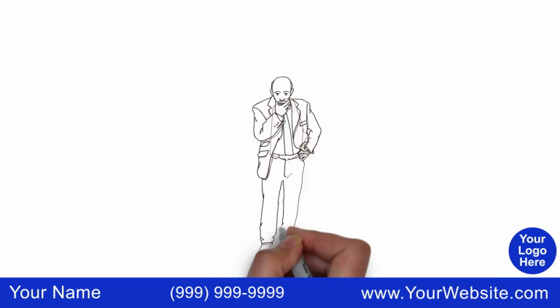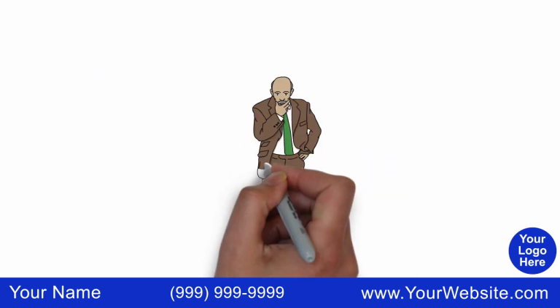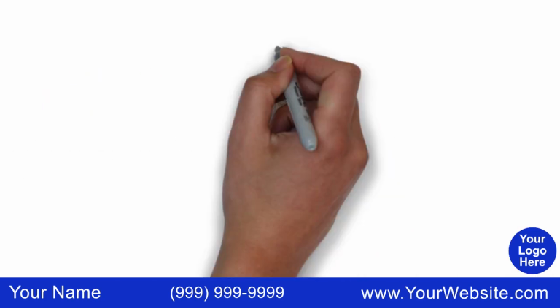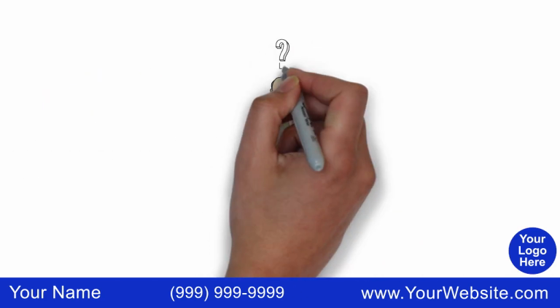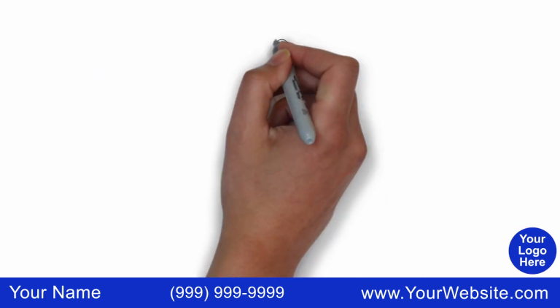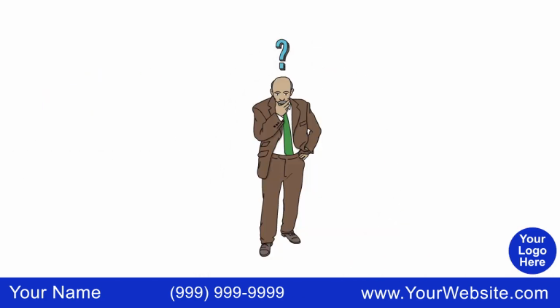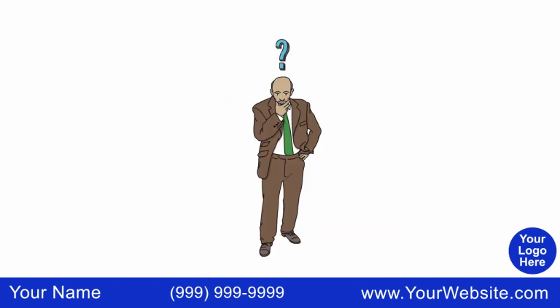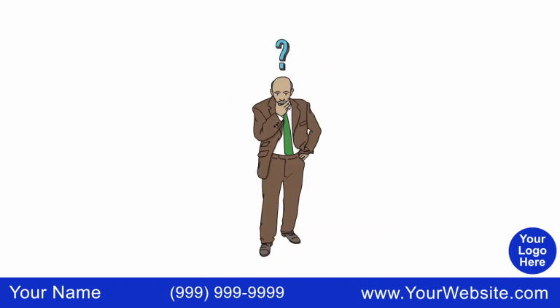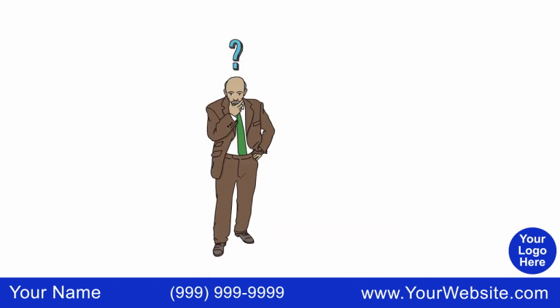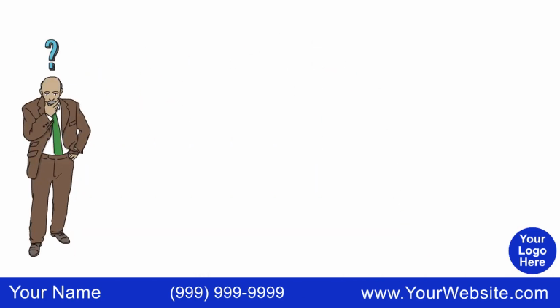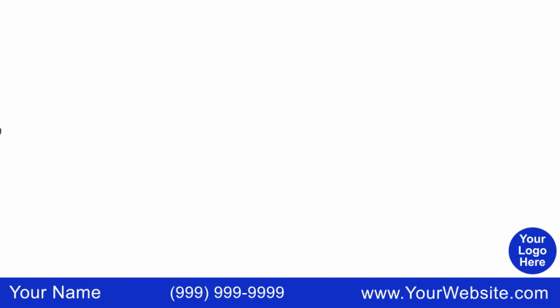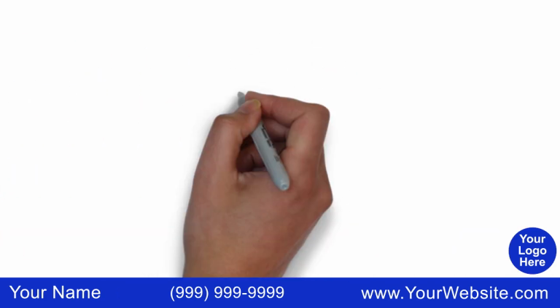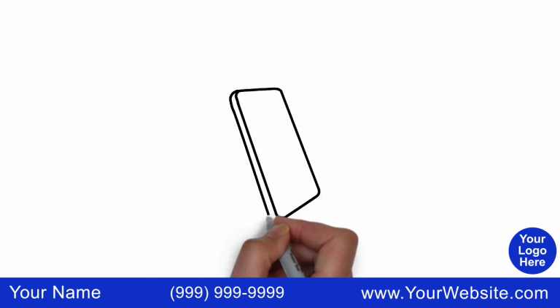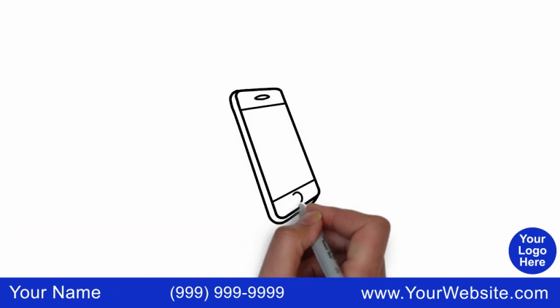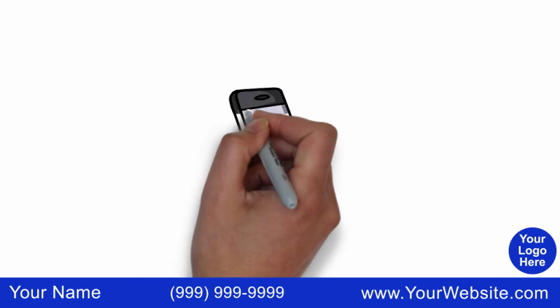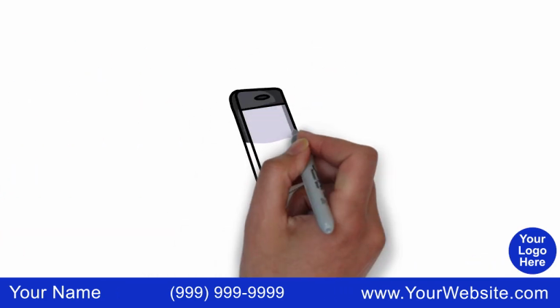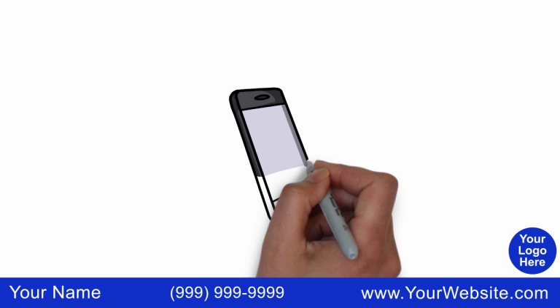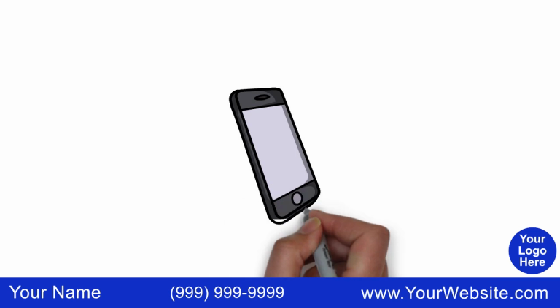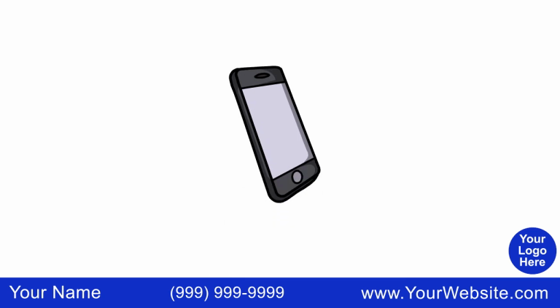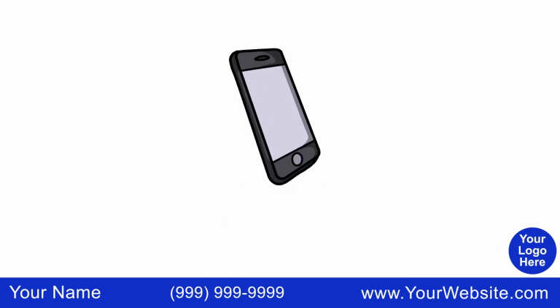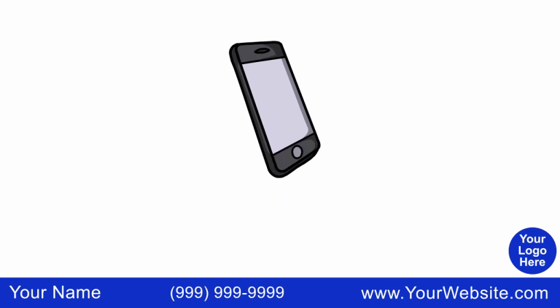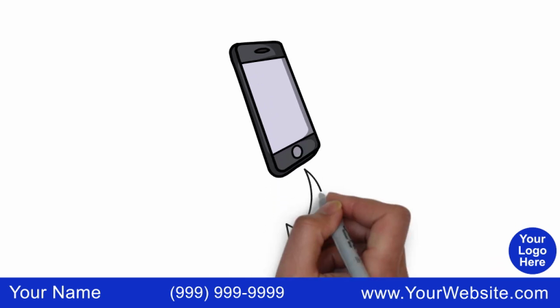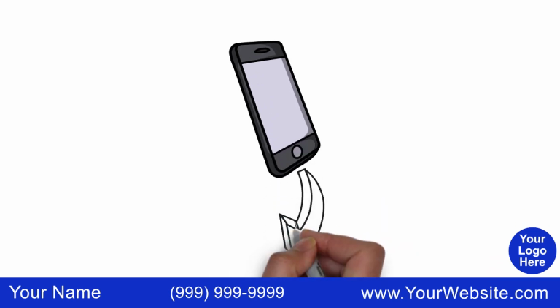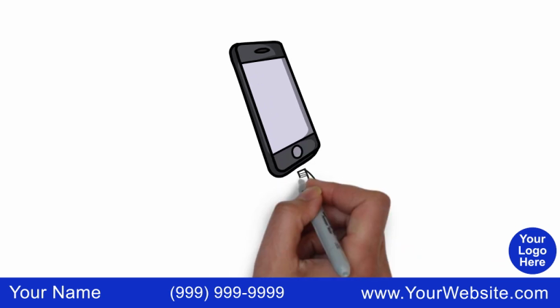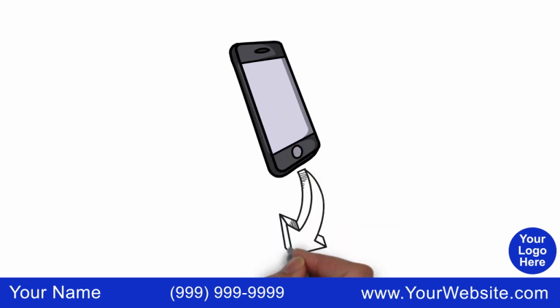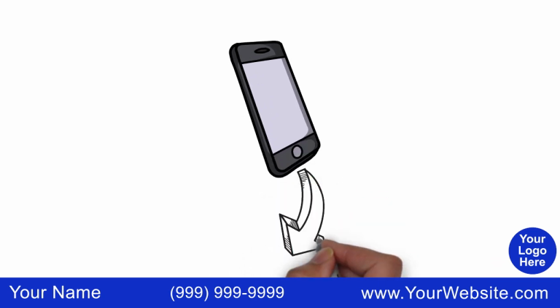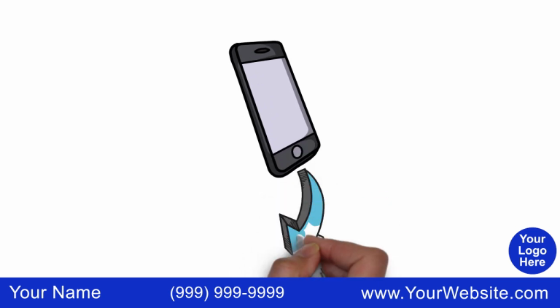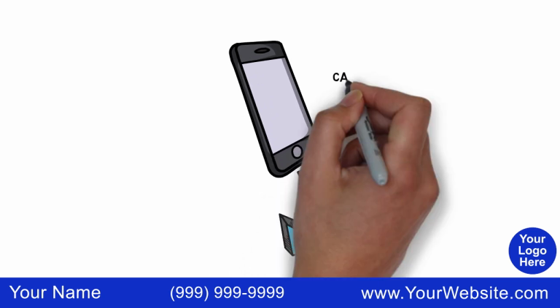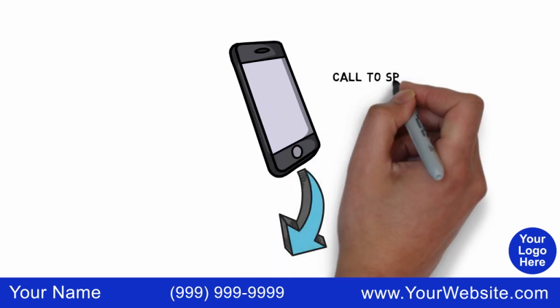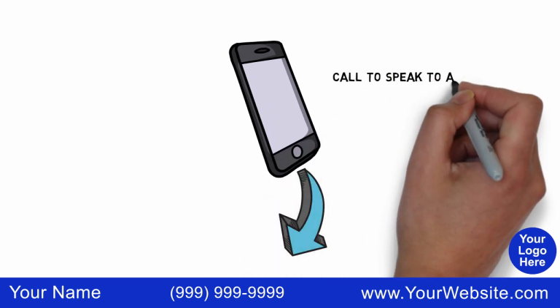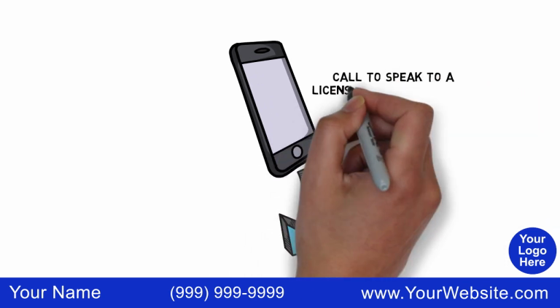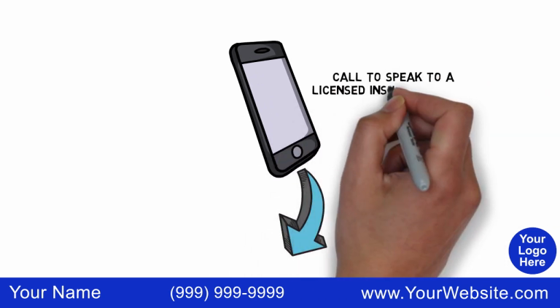Let us help you with your important Medicare insurance decisions. Call to speak to a licensed insurance agent.